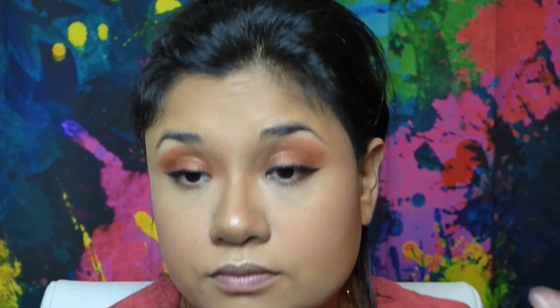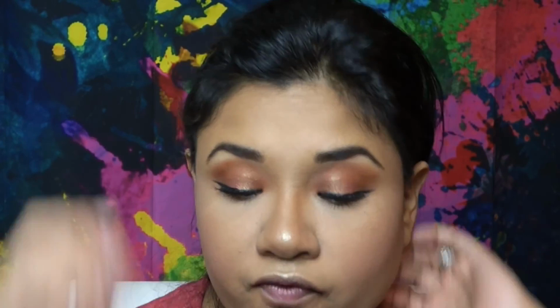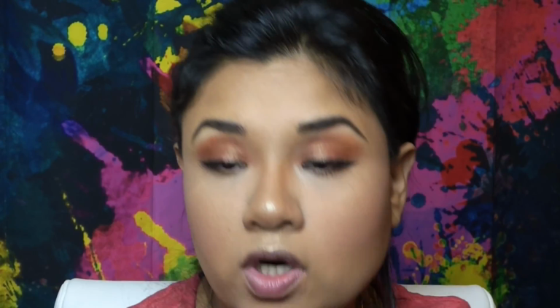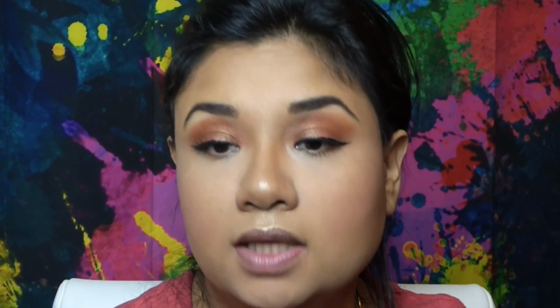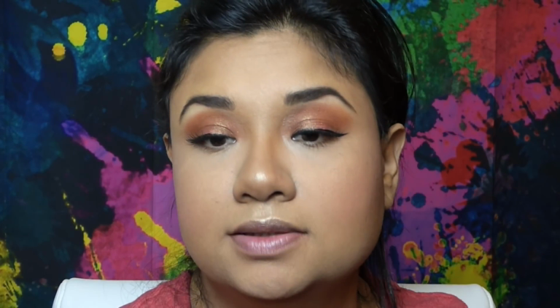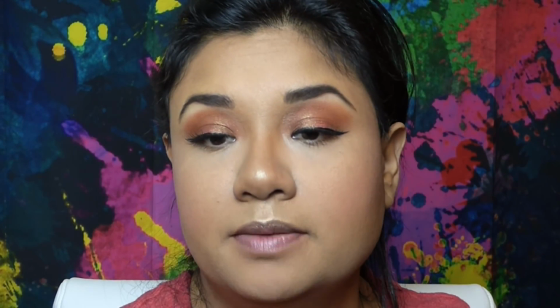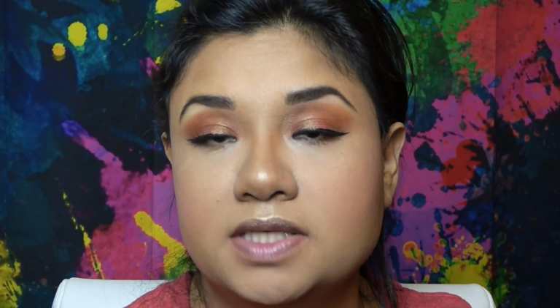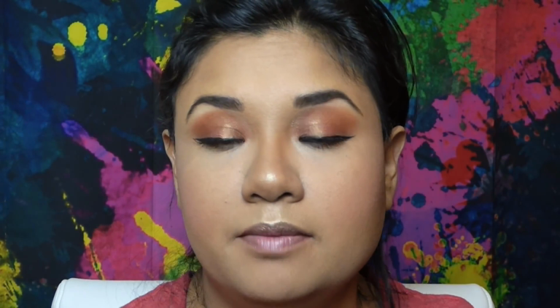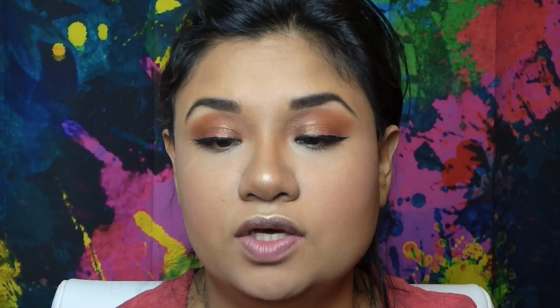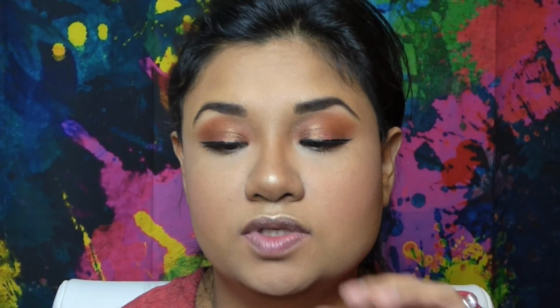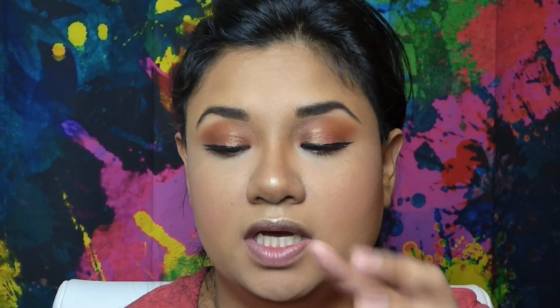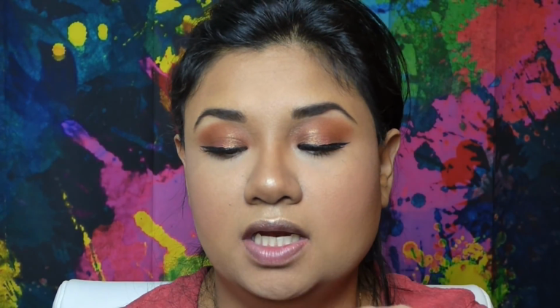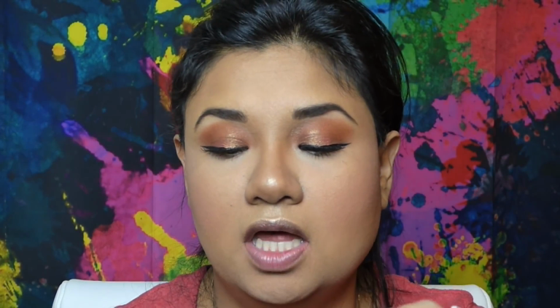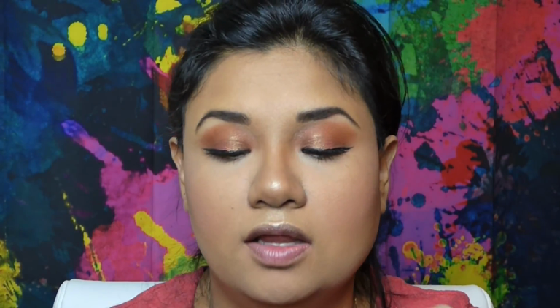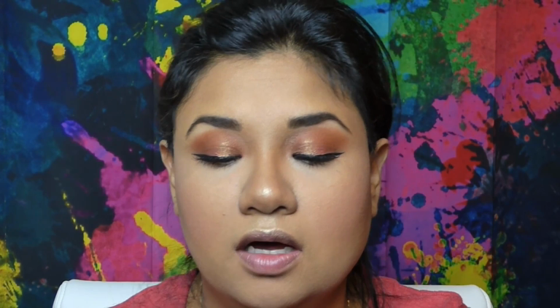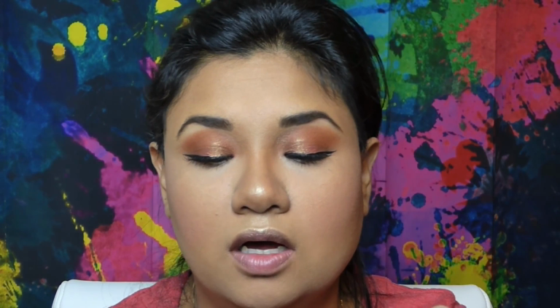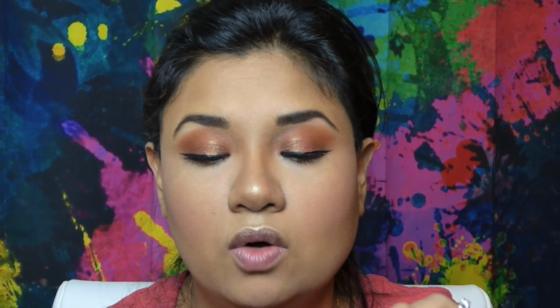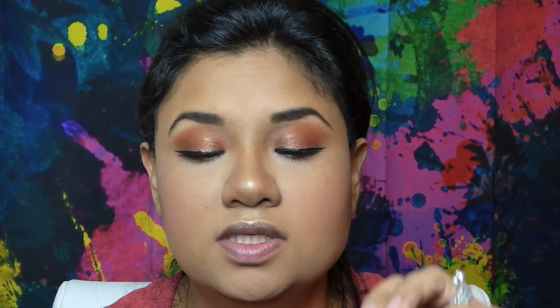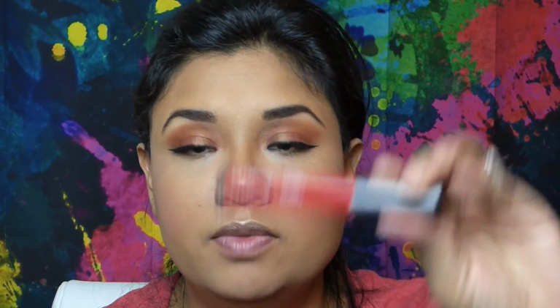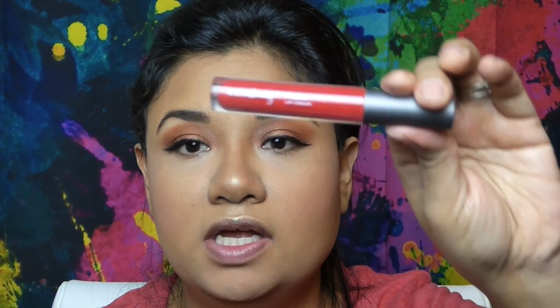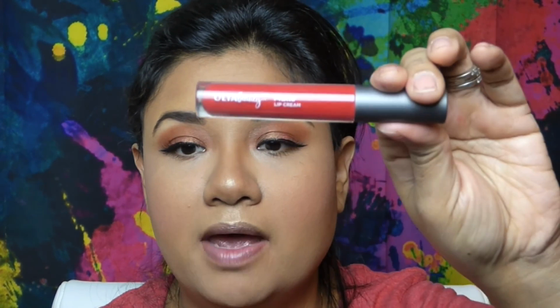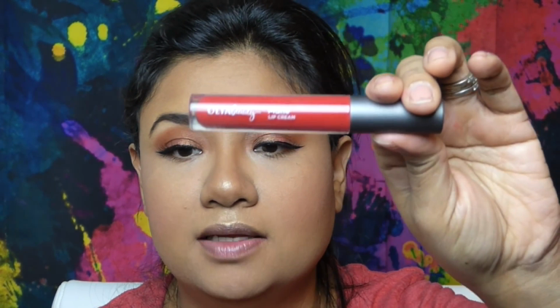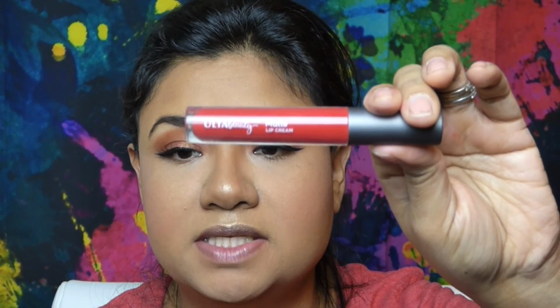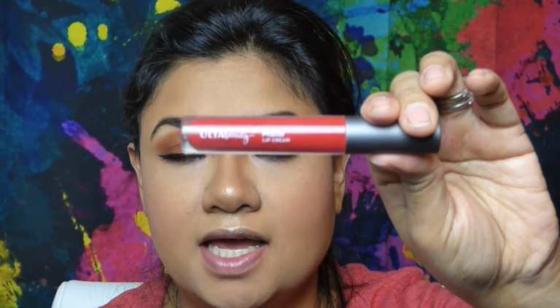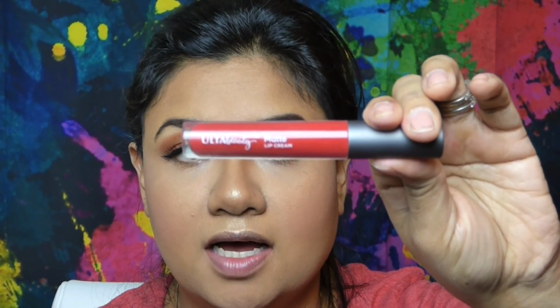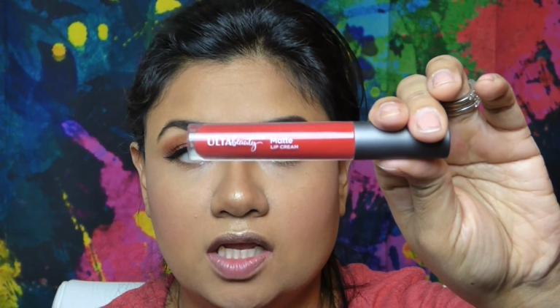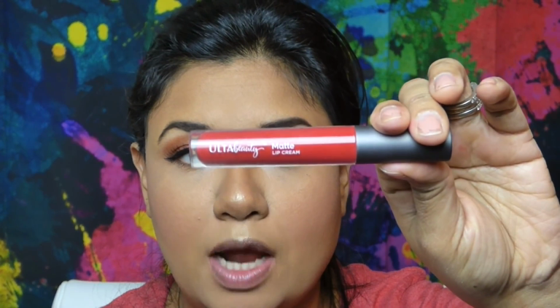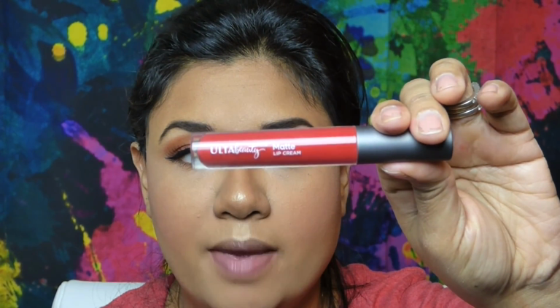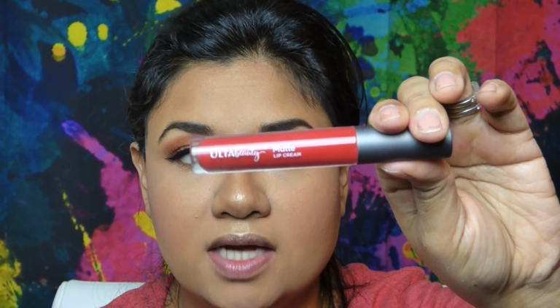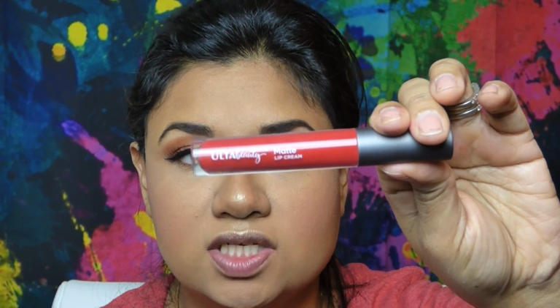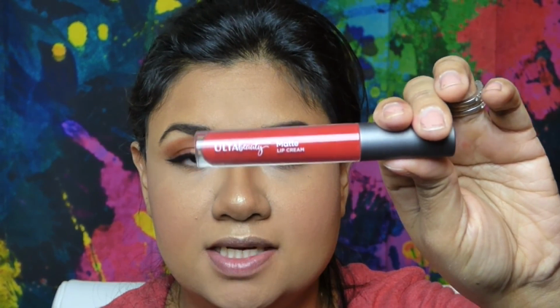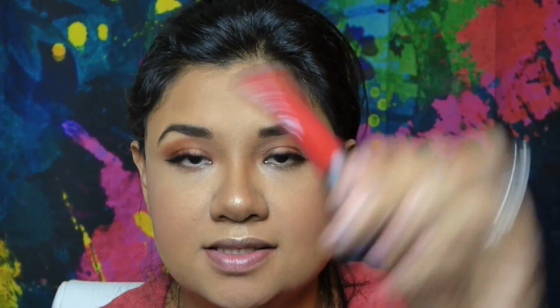For lips, I'm using the Ulta Beauty Matte Lipstick in the color Passionate.